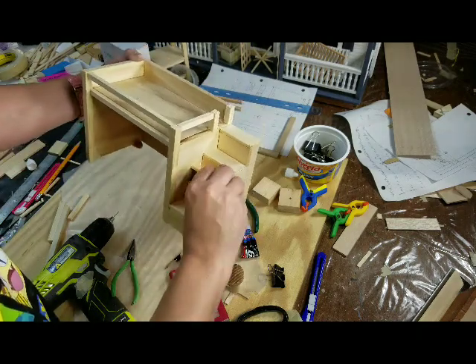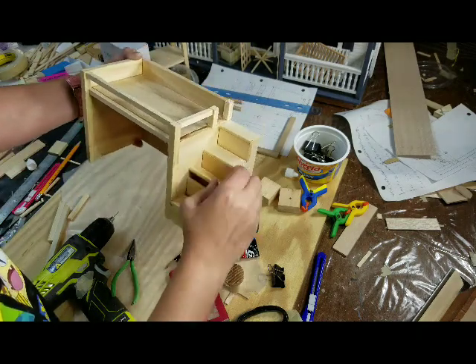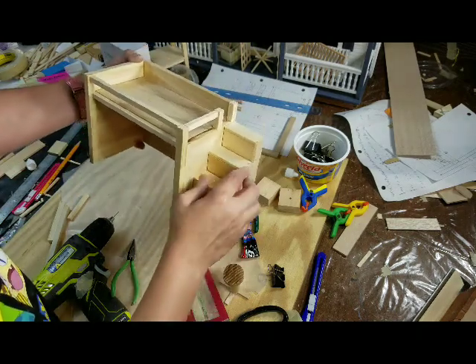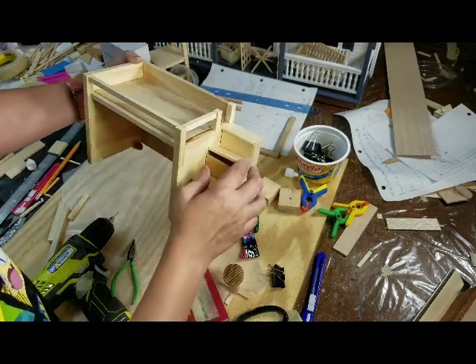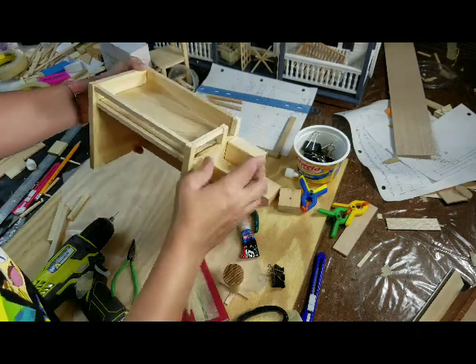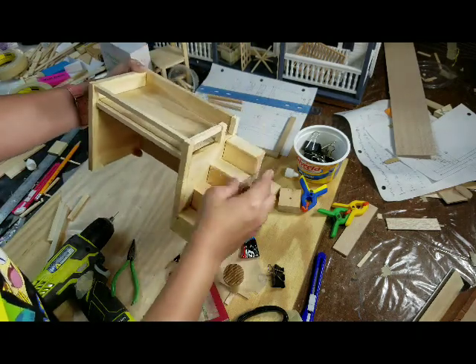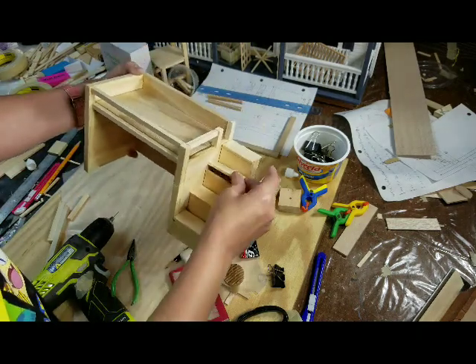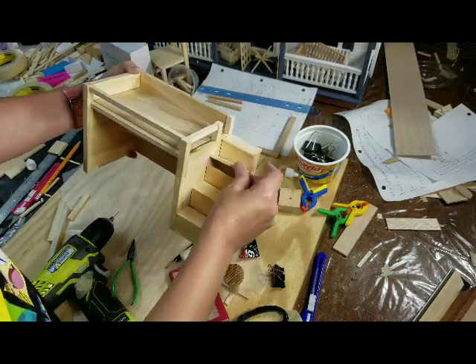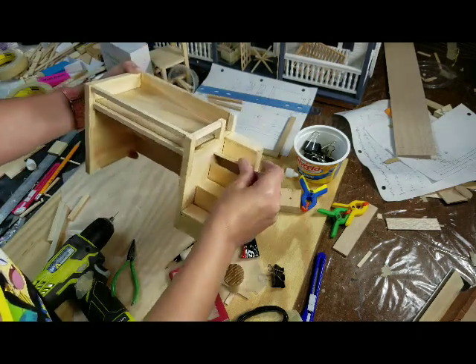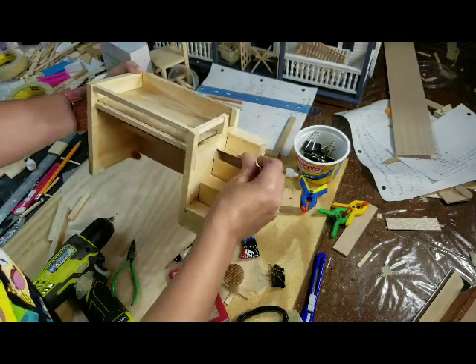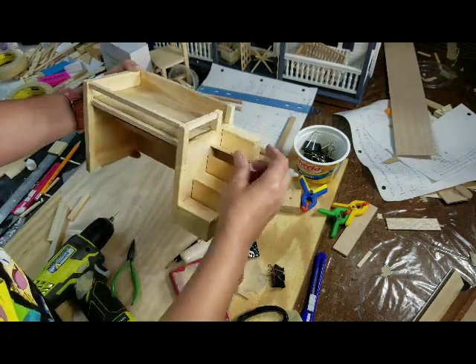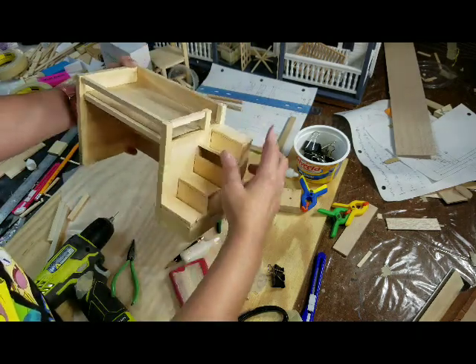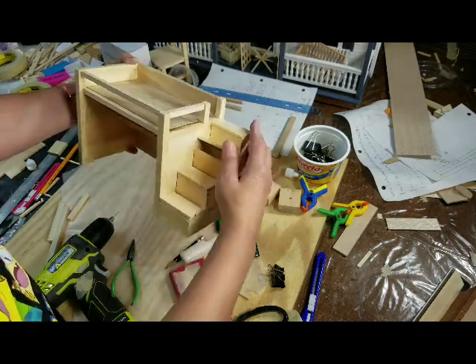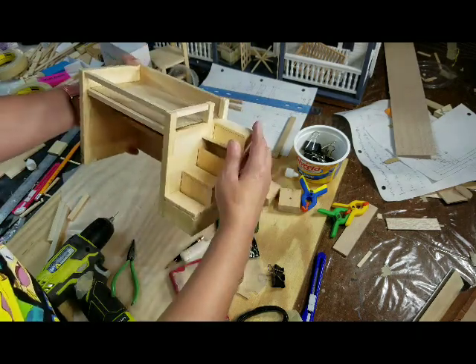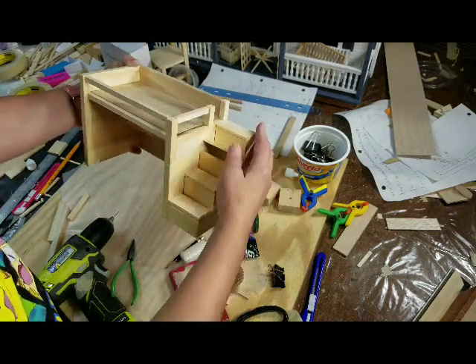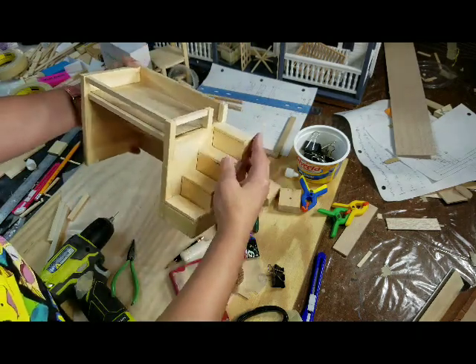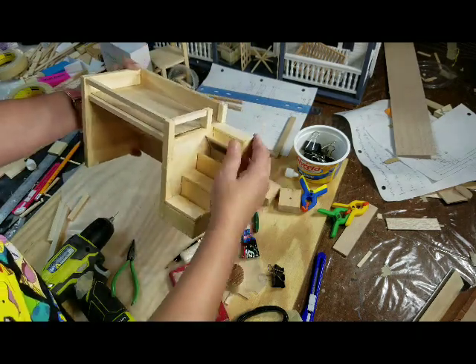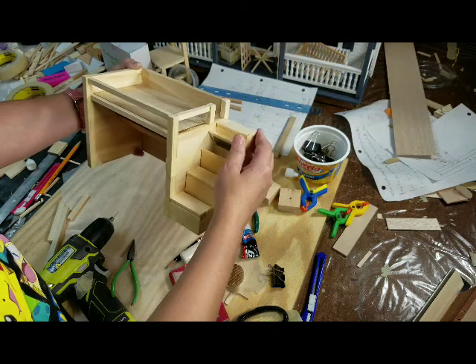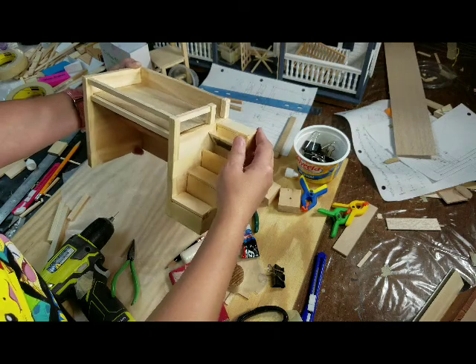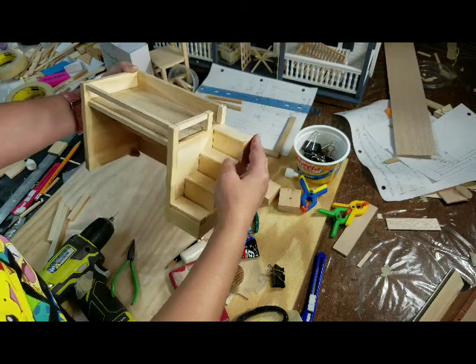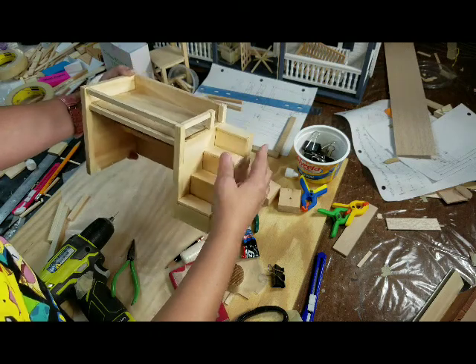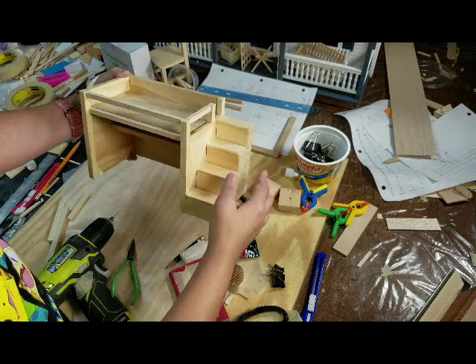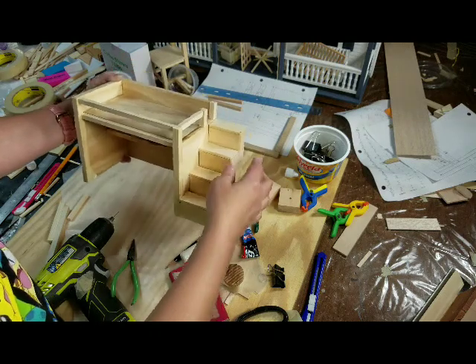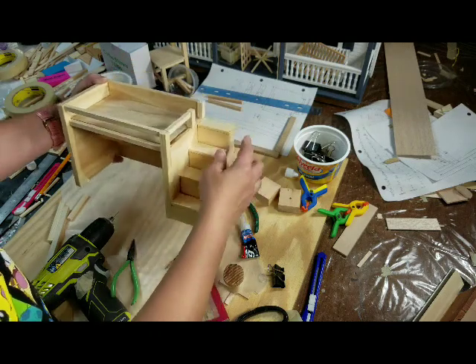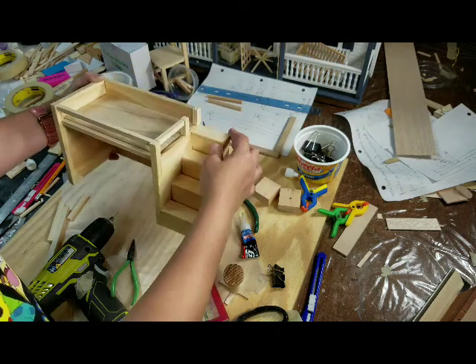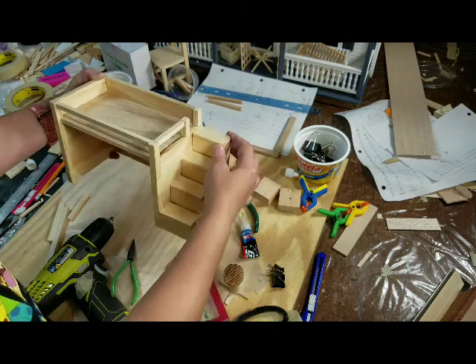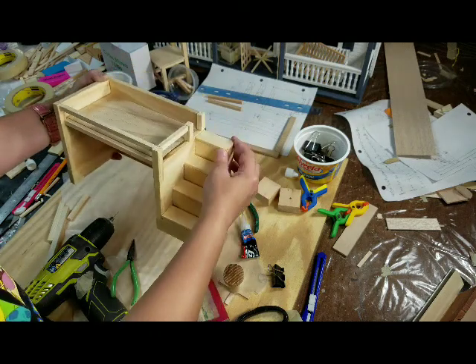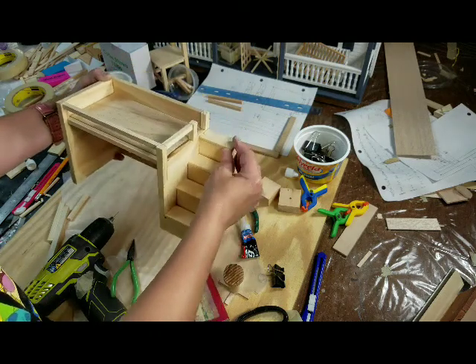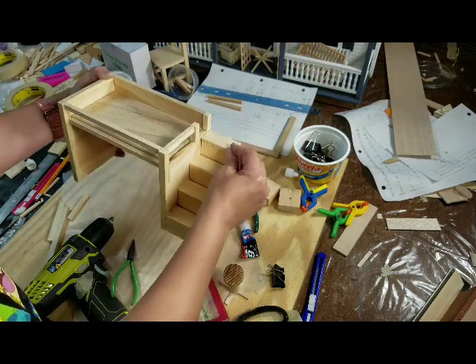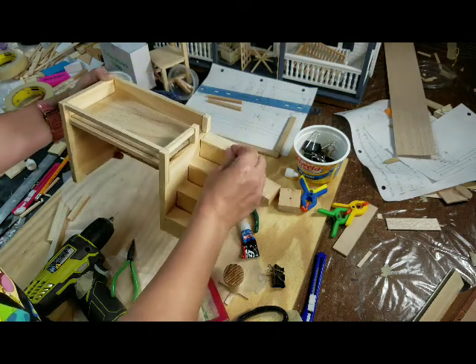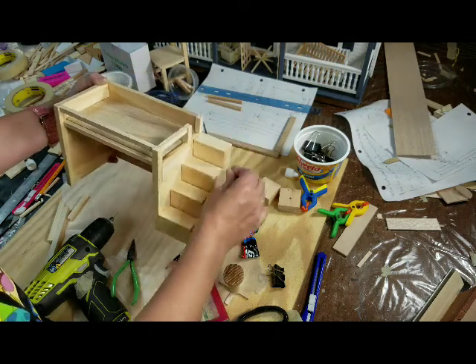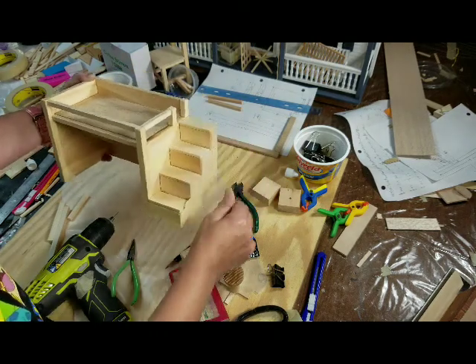Of course it all has to get painted and sanded down and everything. This top one does not open.